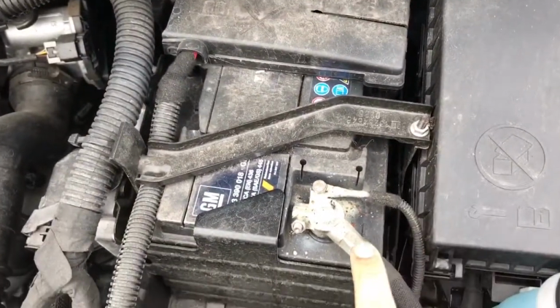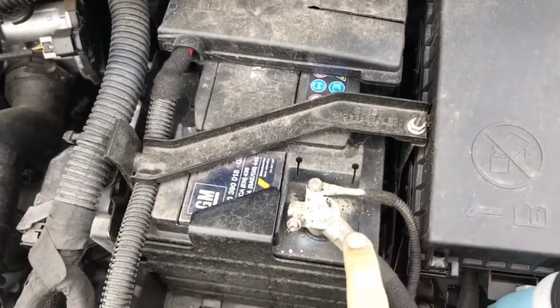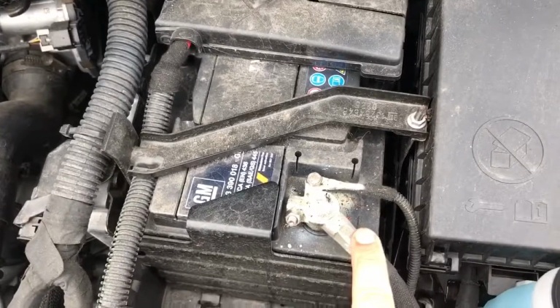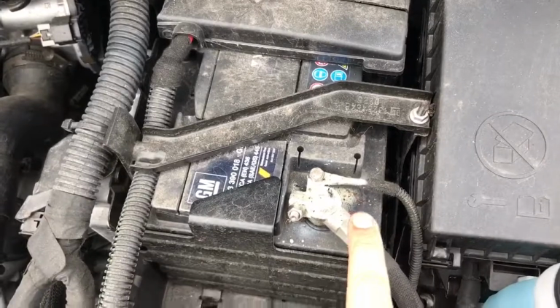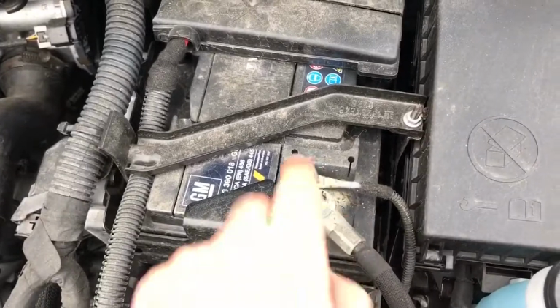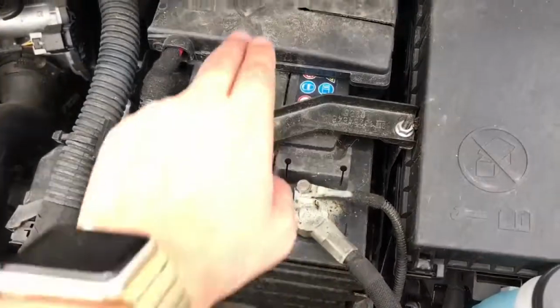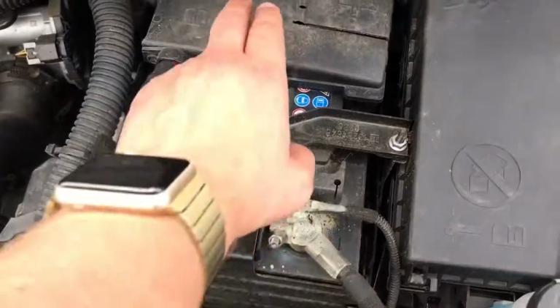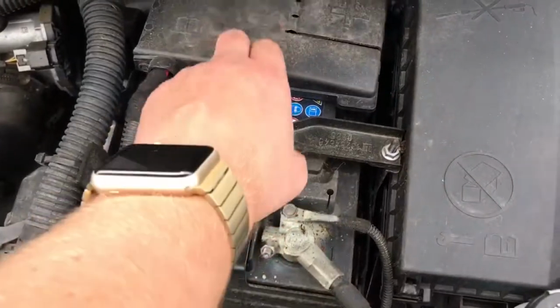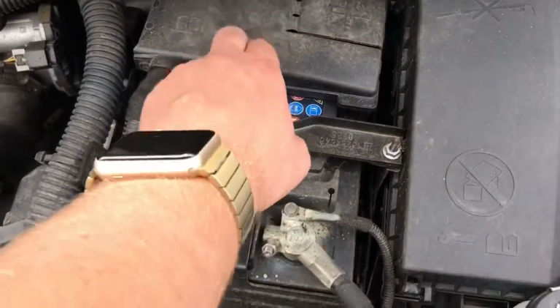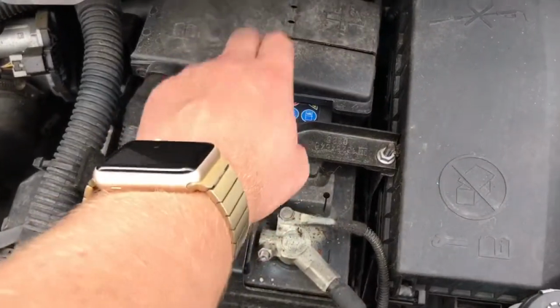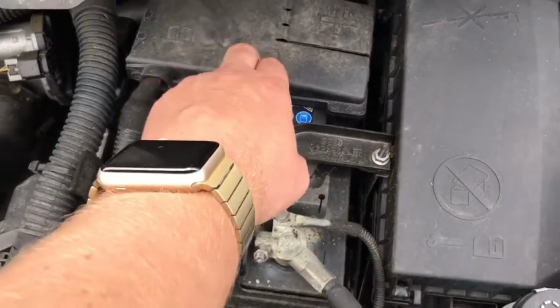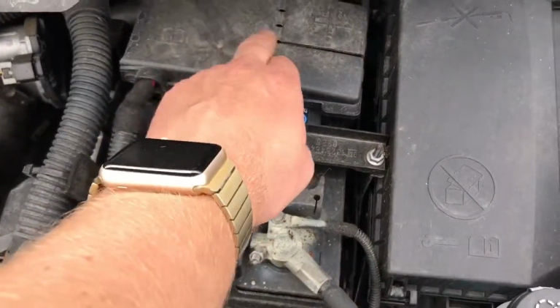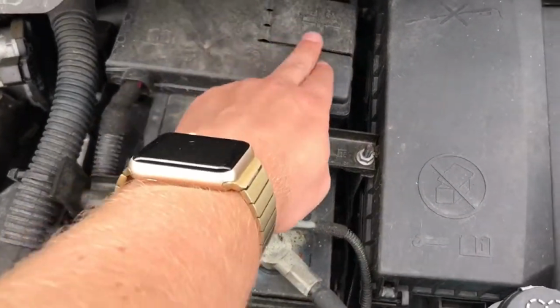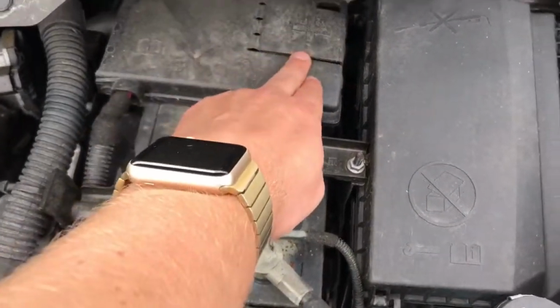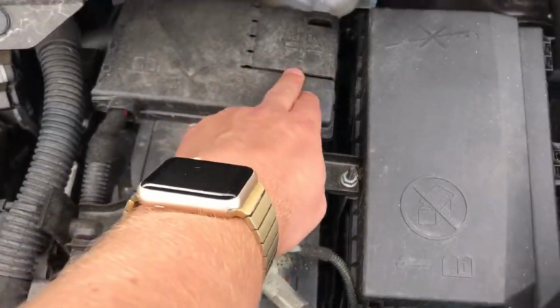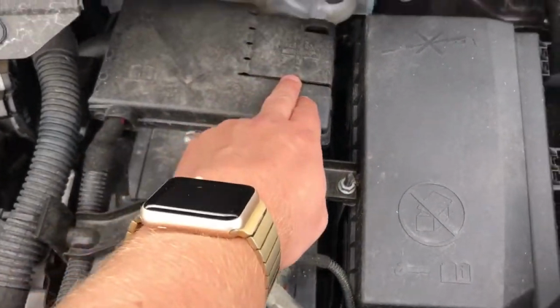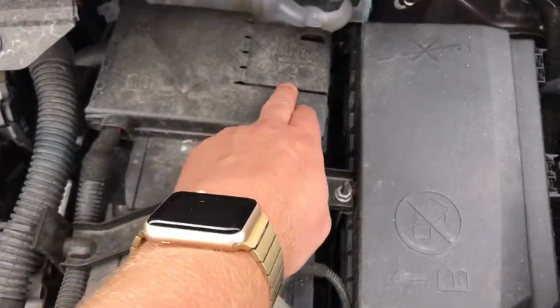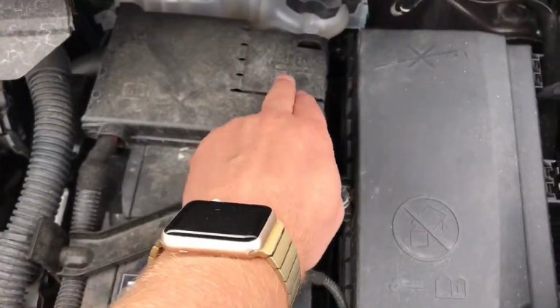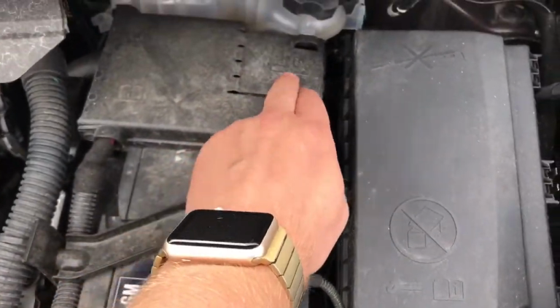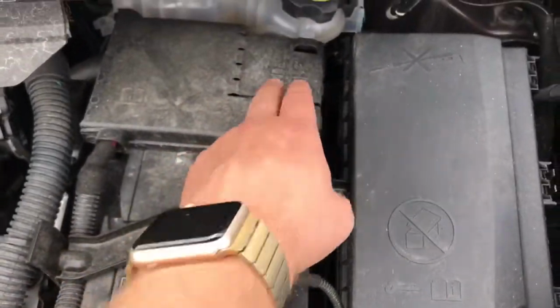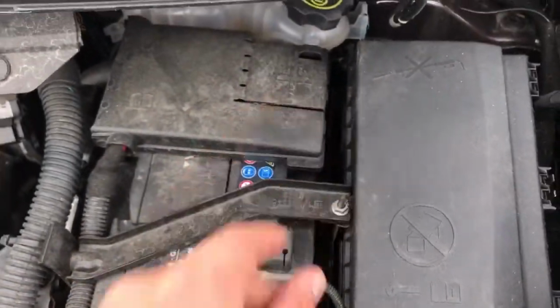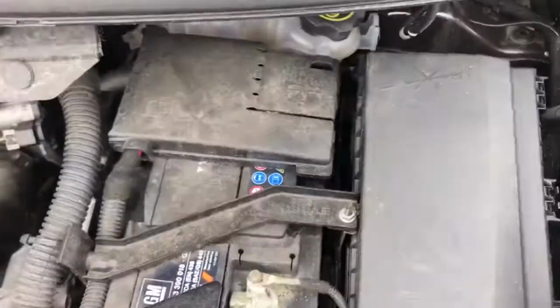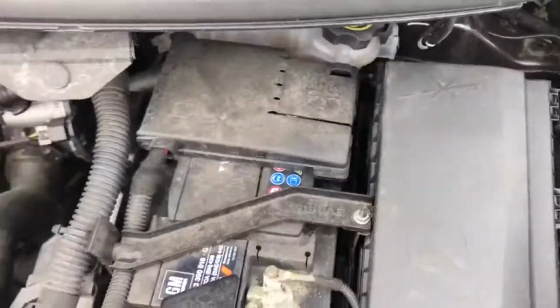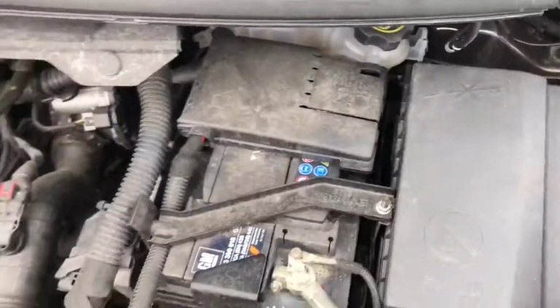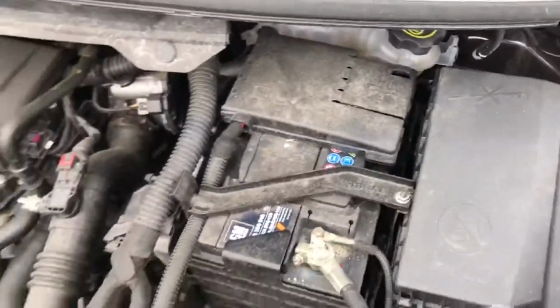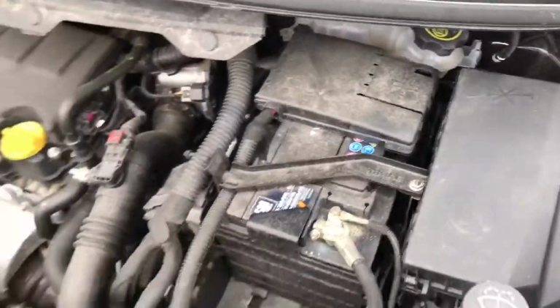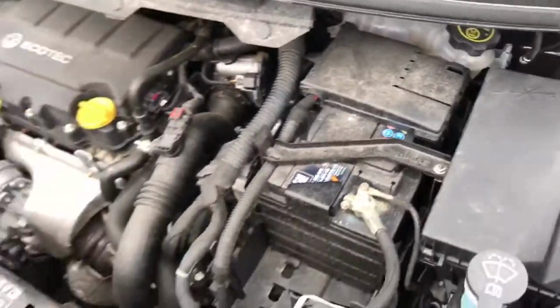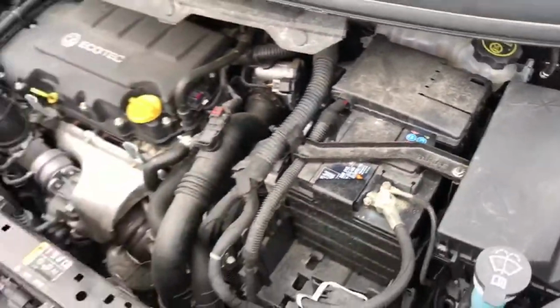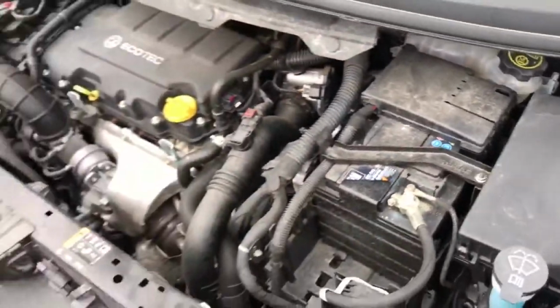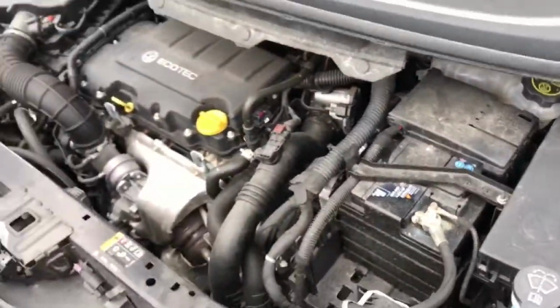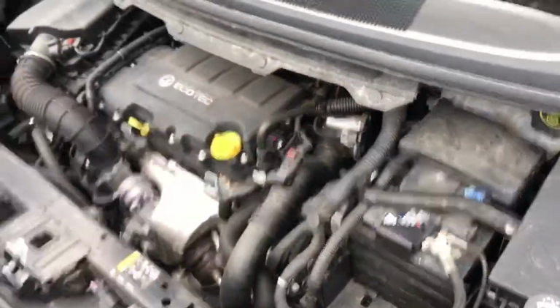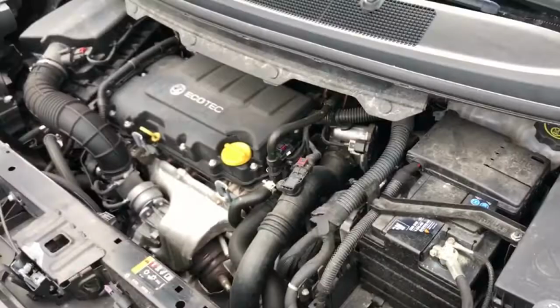The negative terminal and then the positive terminal is underneath this cap on the right hand side. We'll have a look at the tire pressures now.